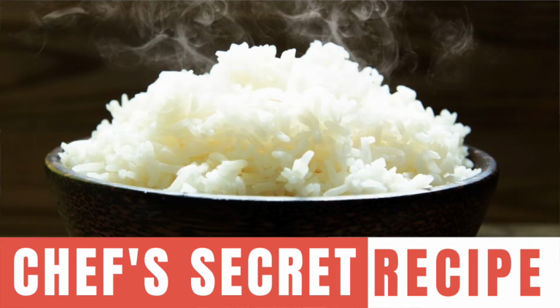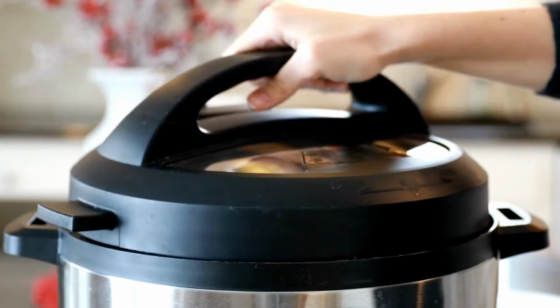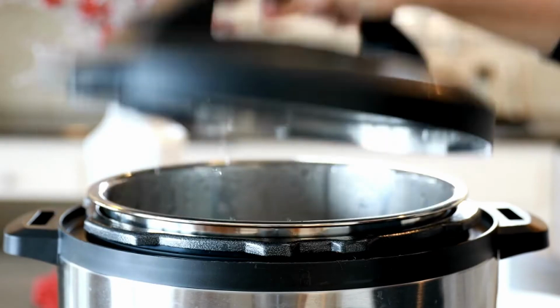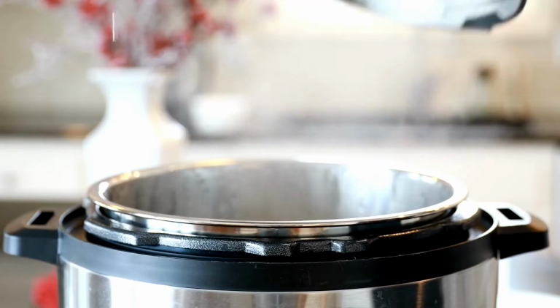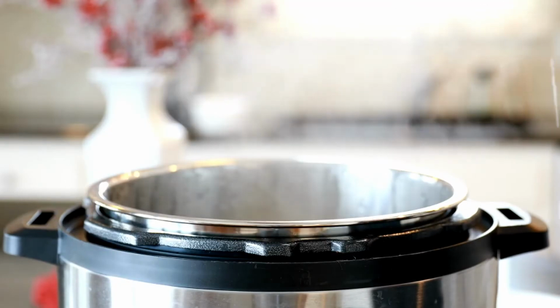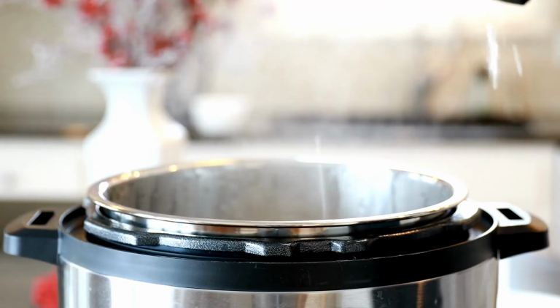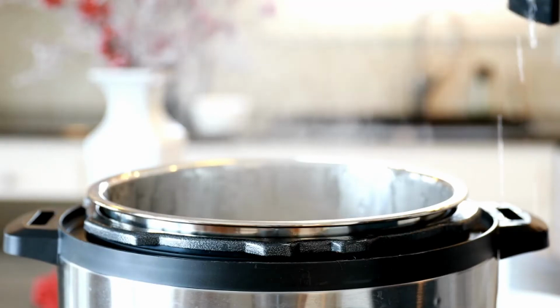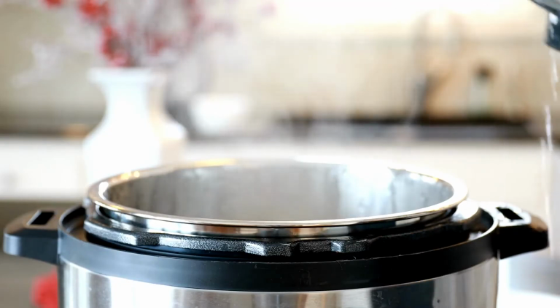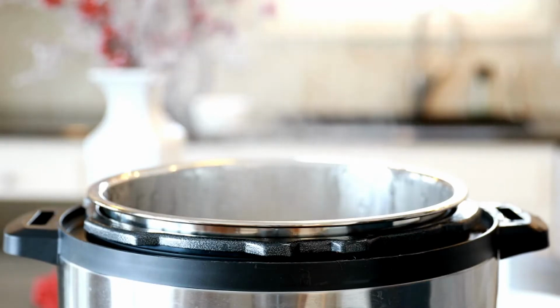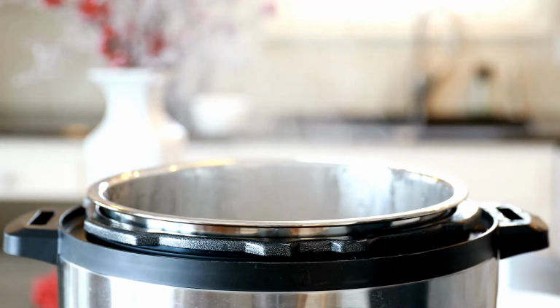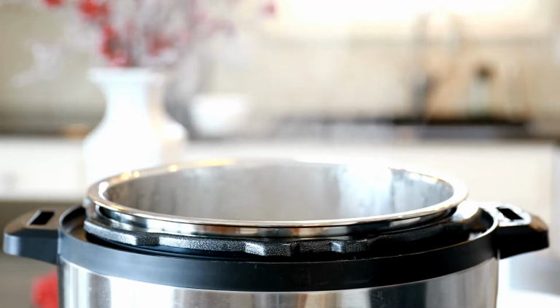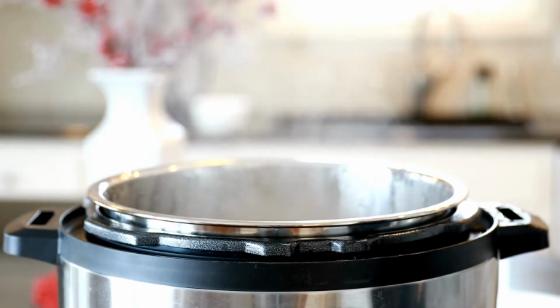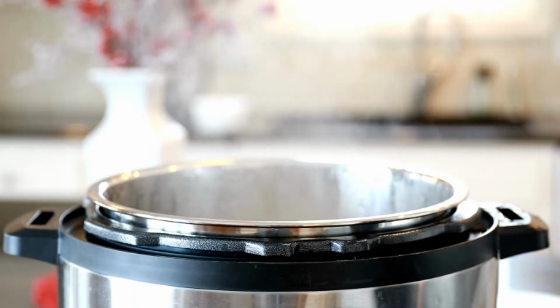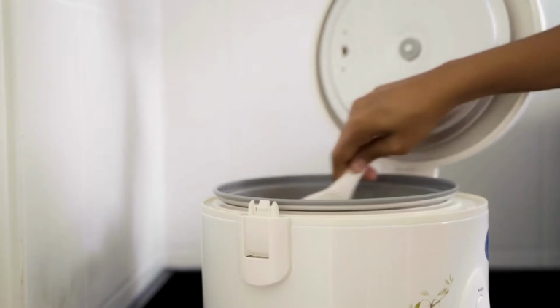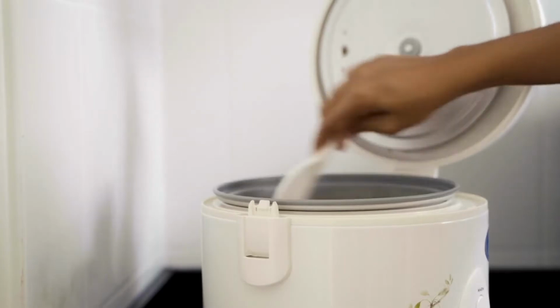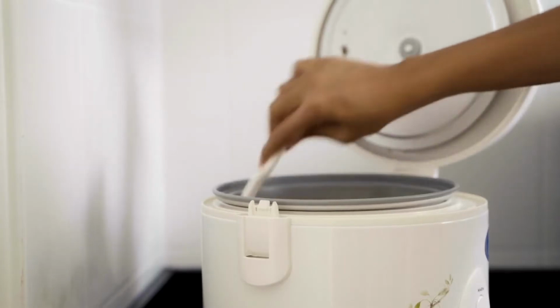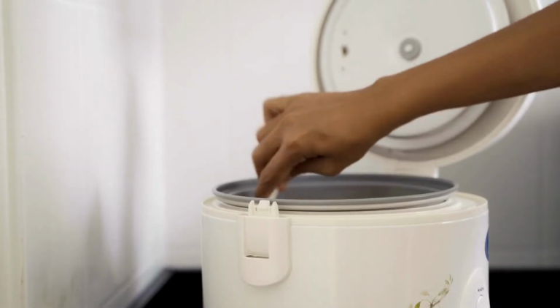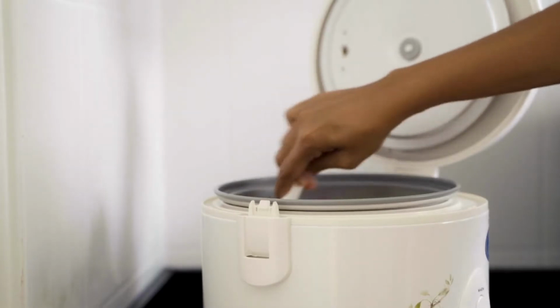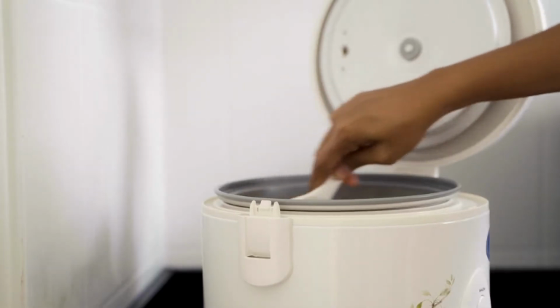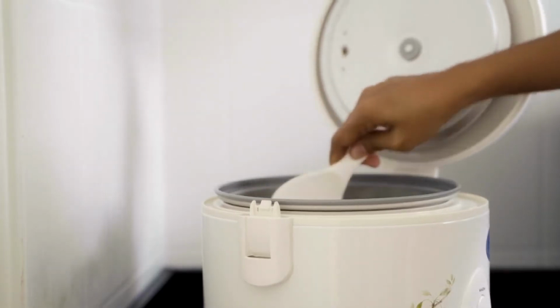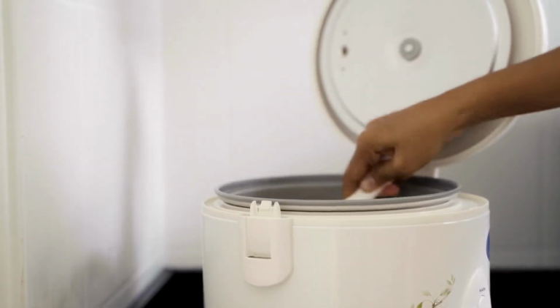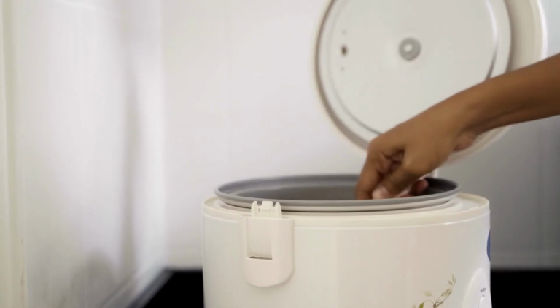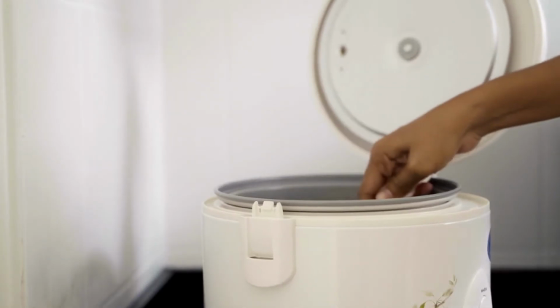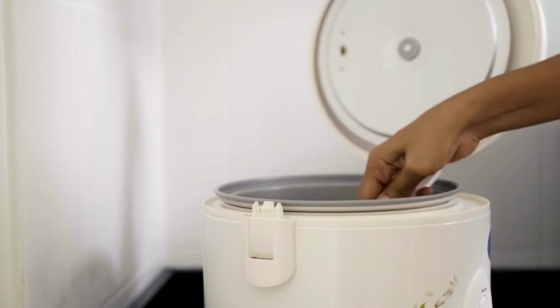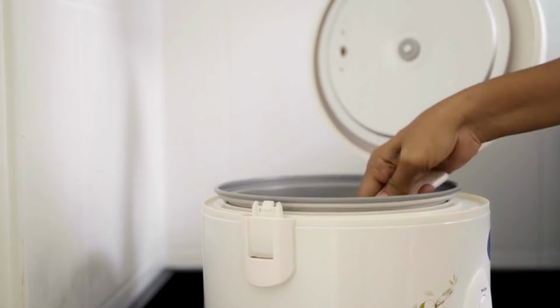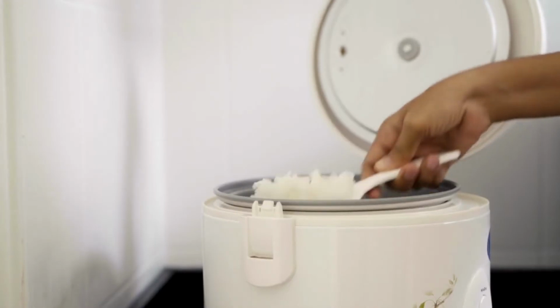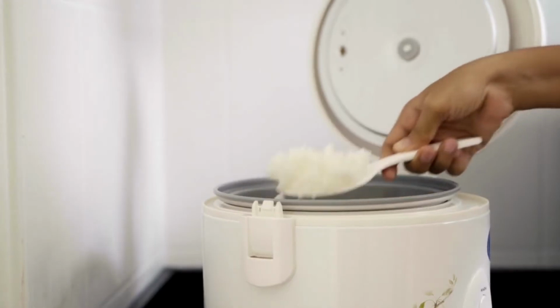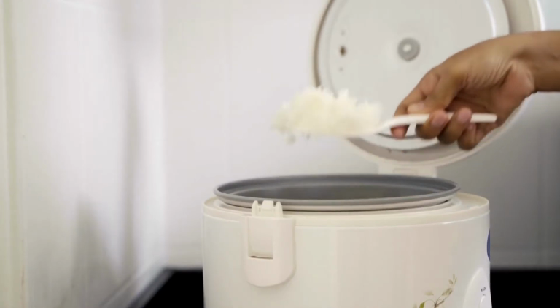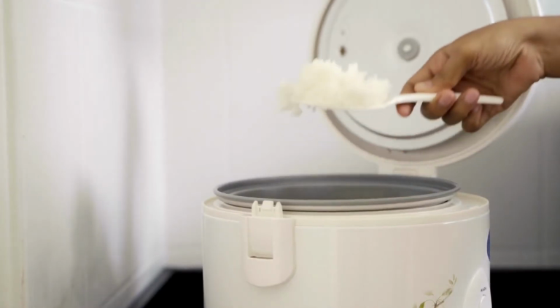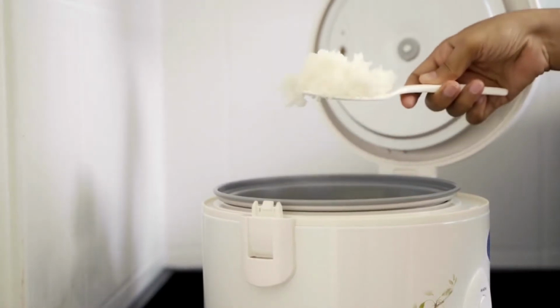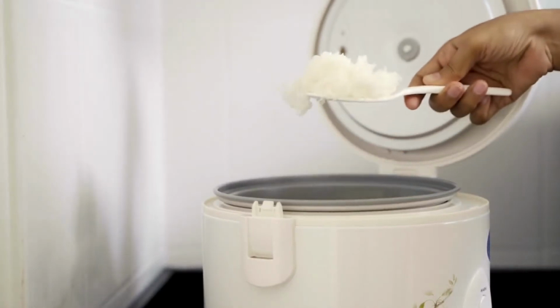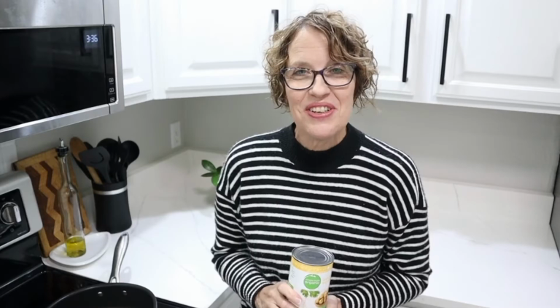If you have an Instapot you can get it done in four minutes, and as you know a rice cooker works great too.